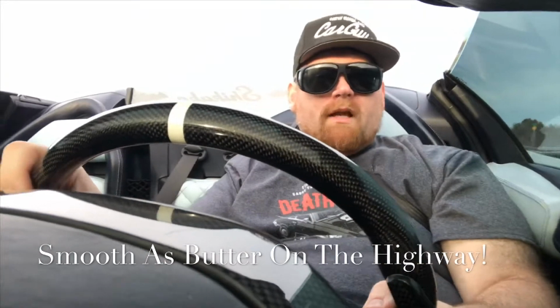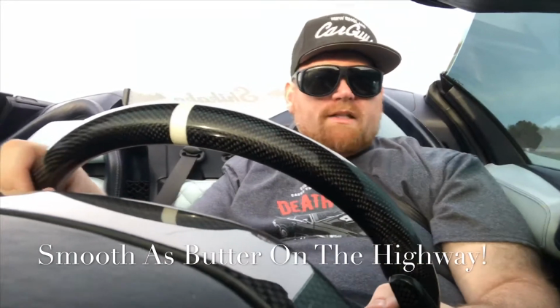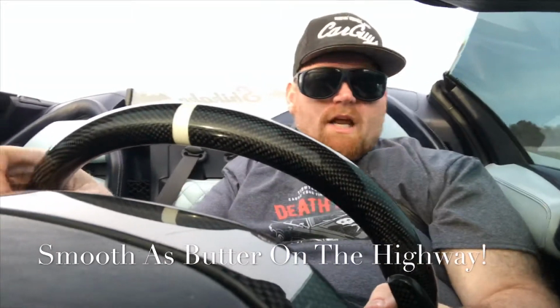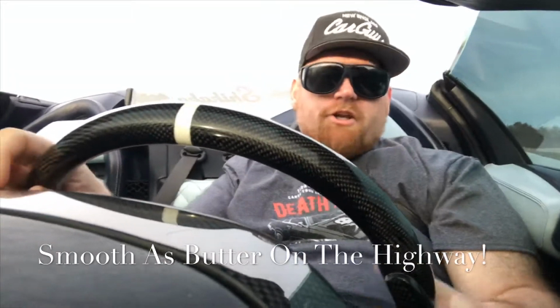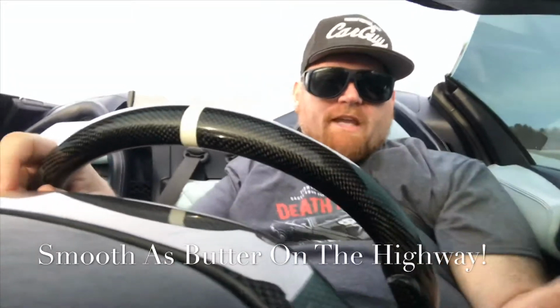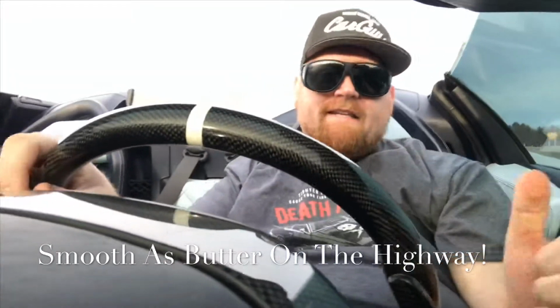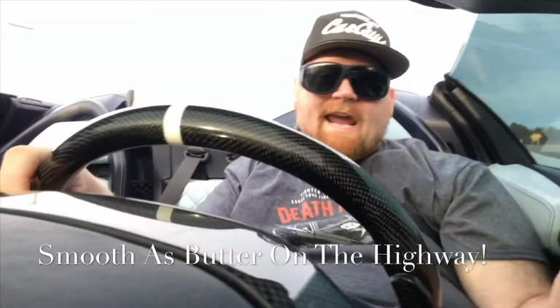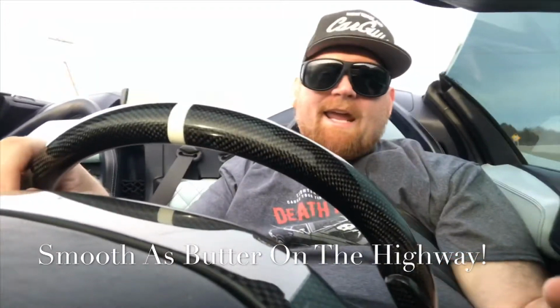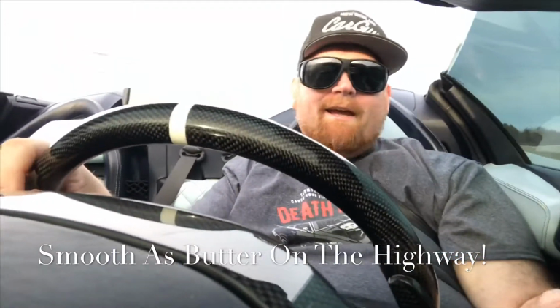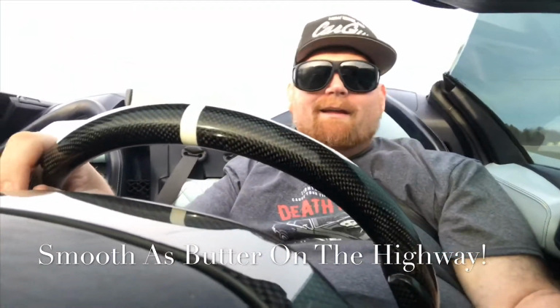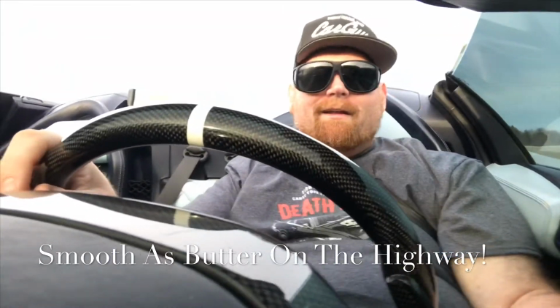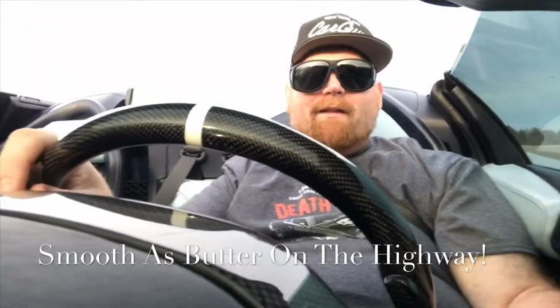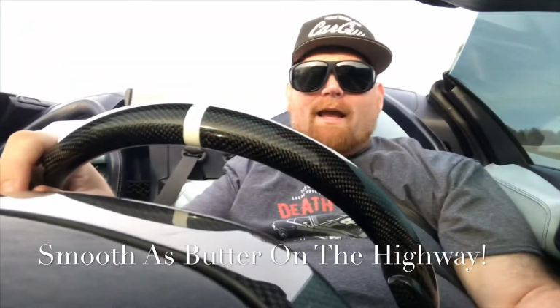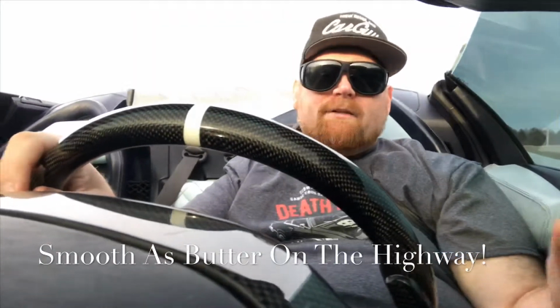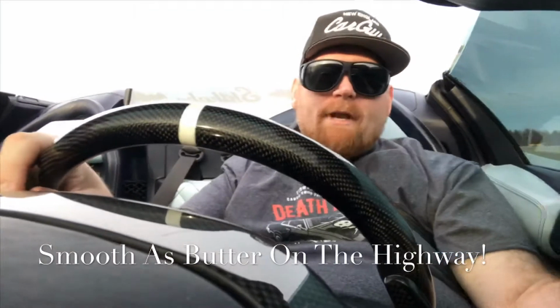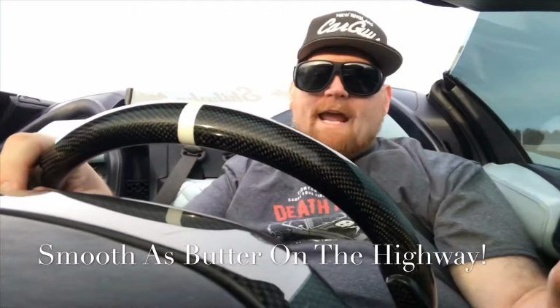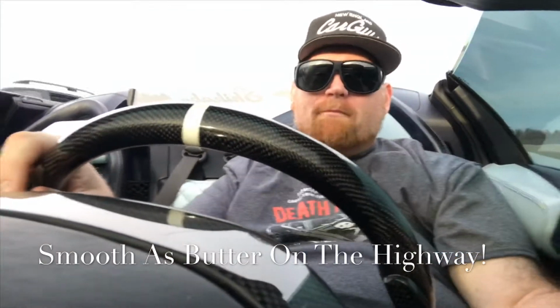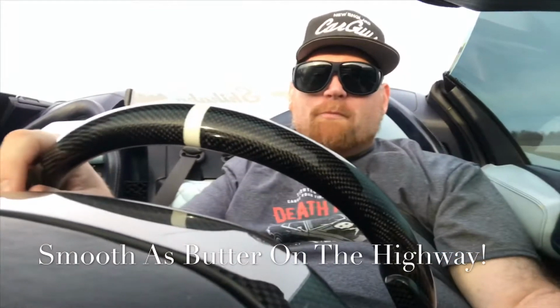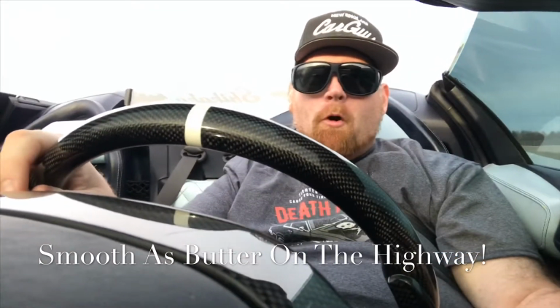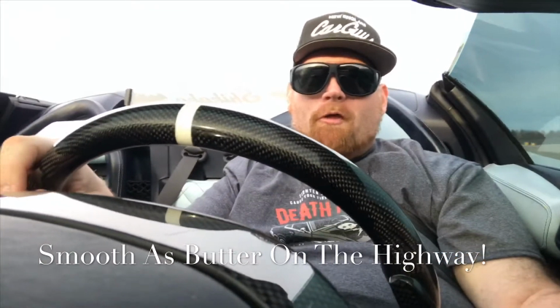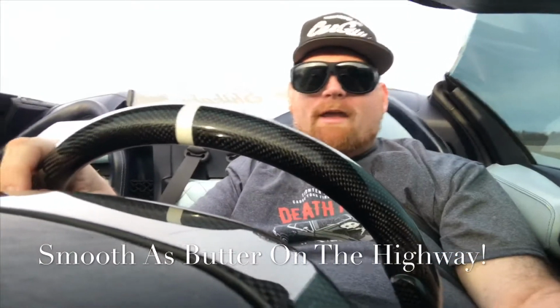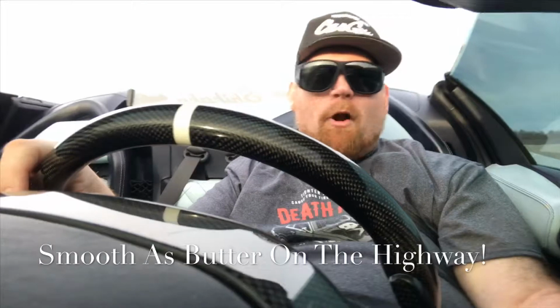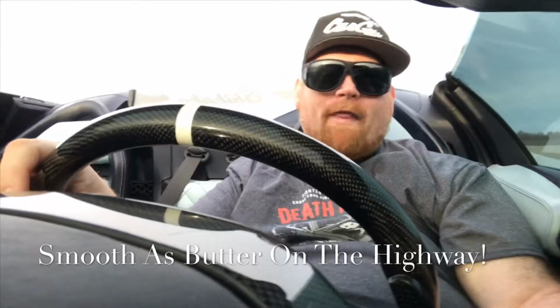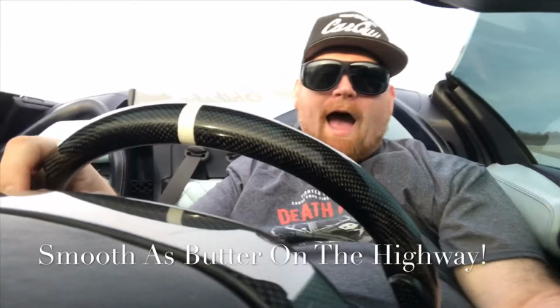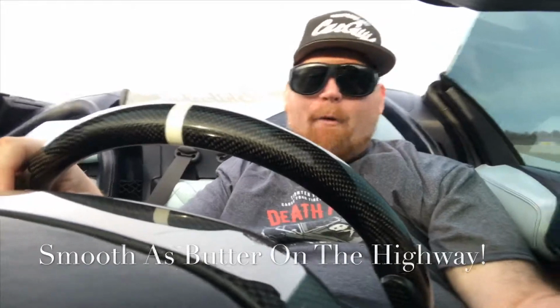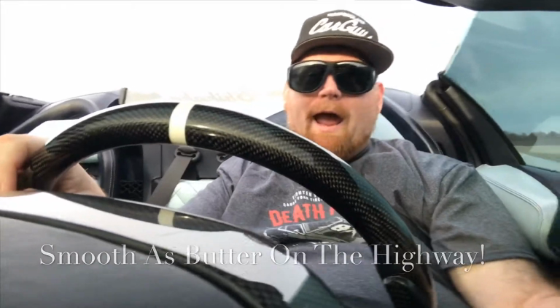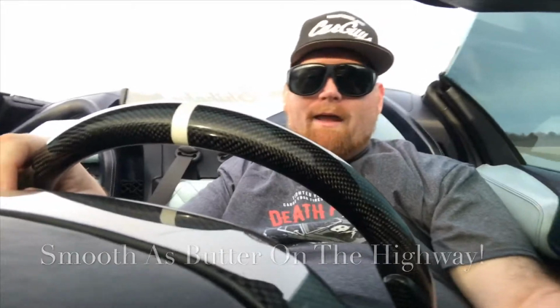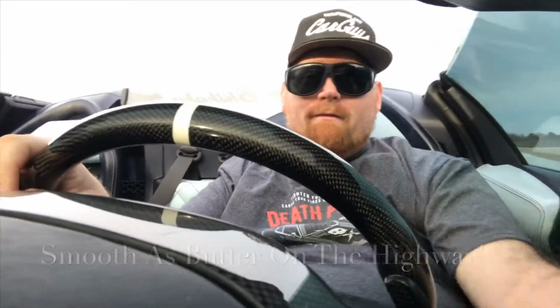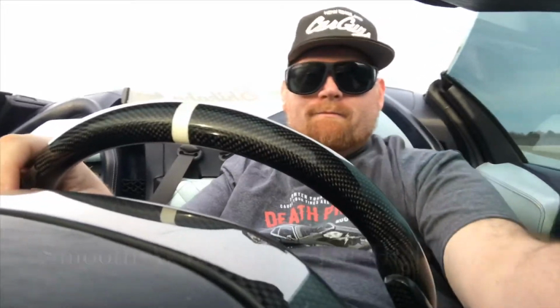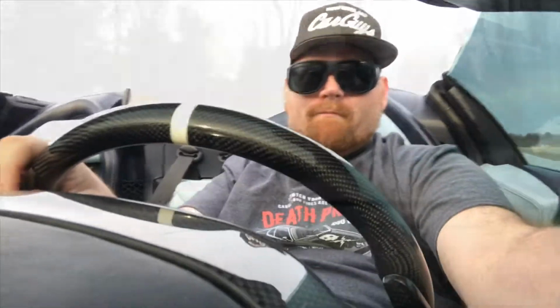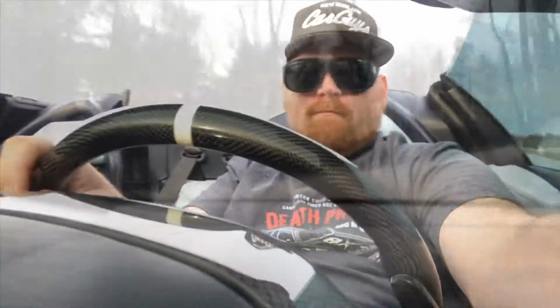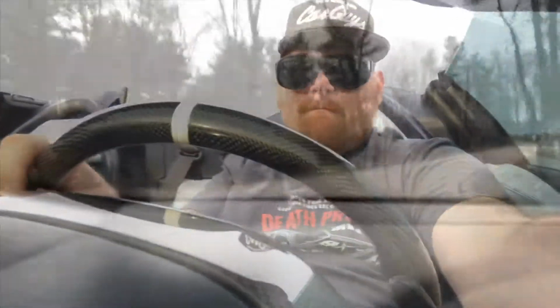So as you can see, it's pretty damn smooth, even on the highway.